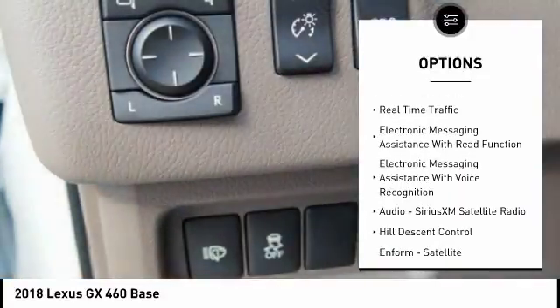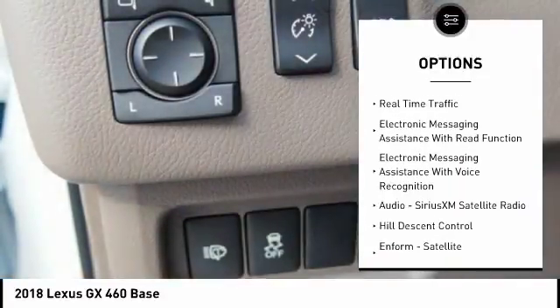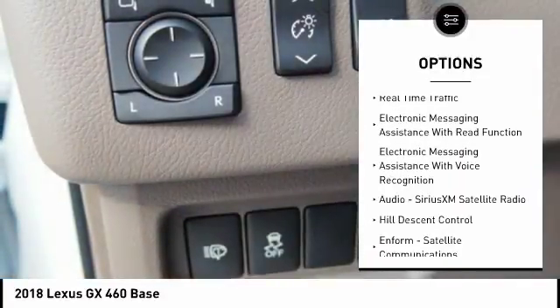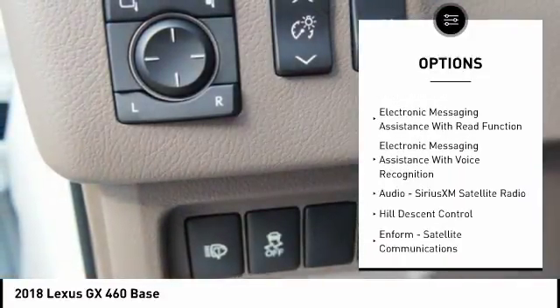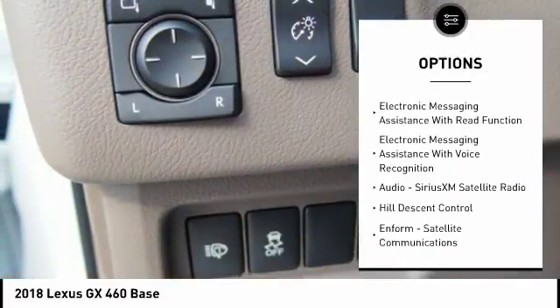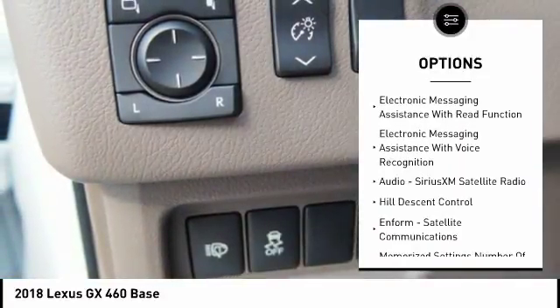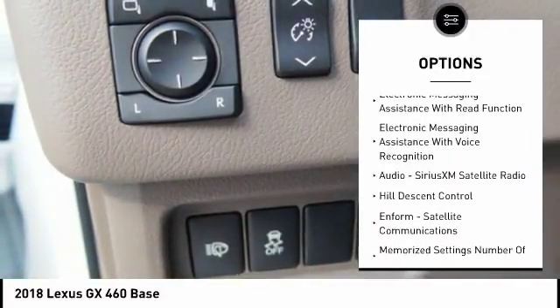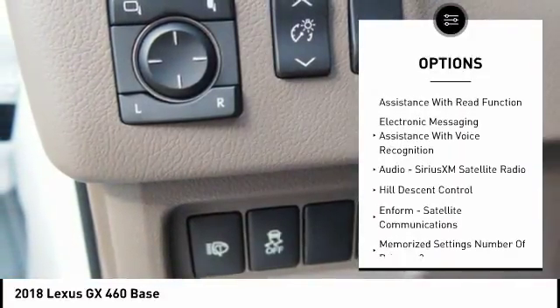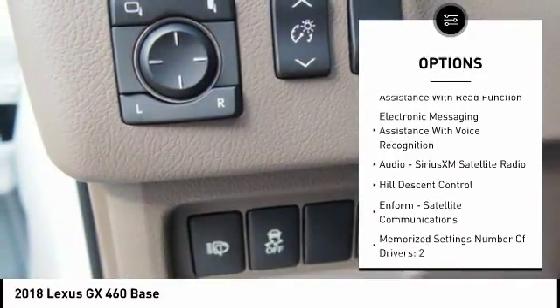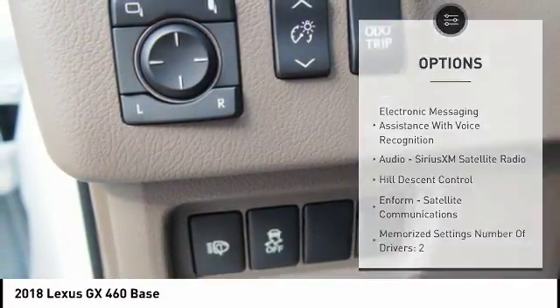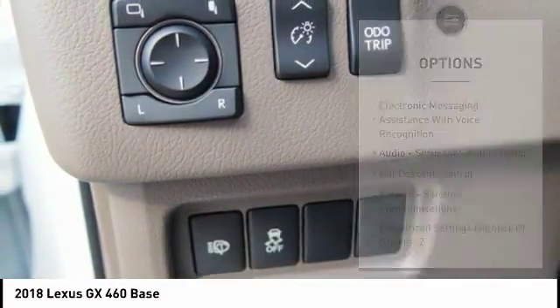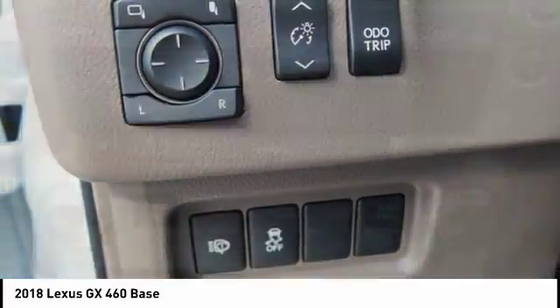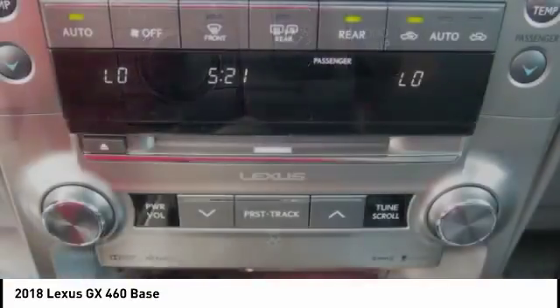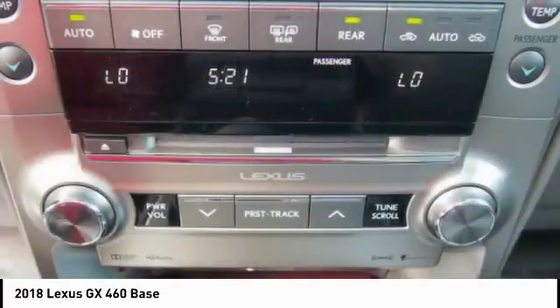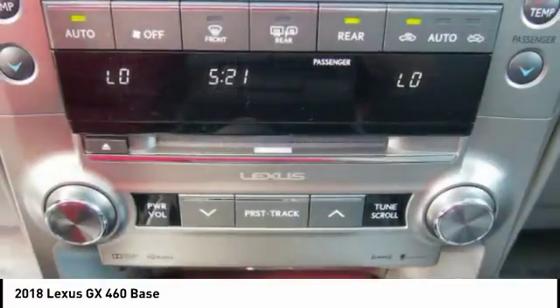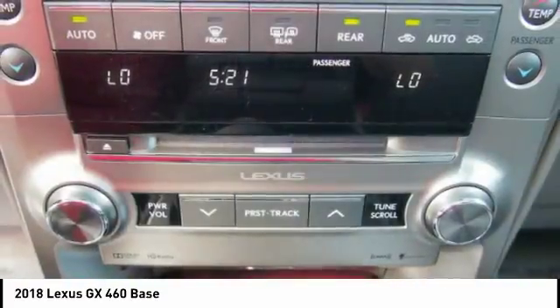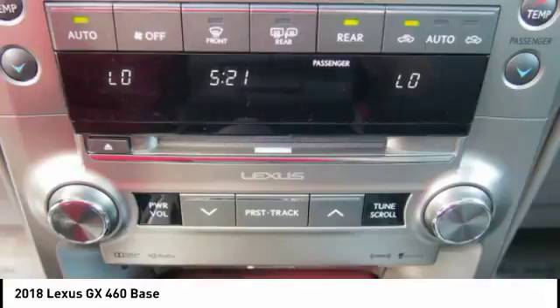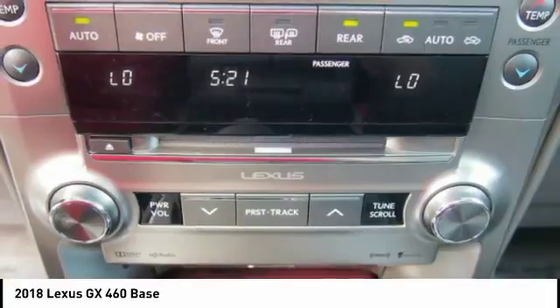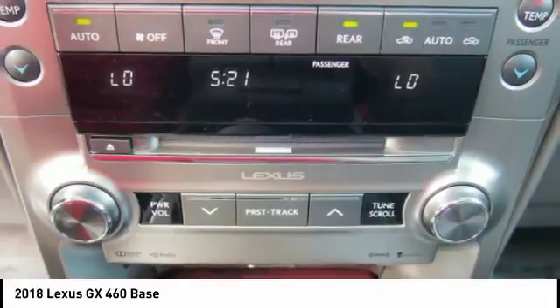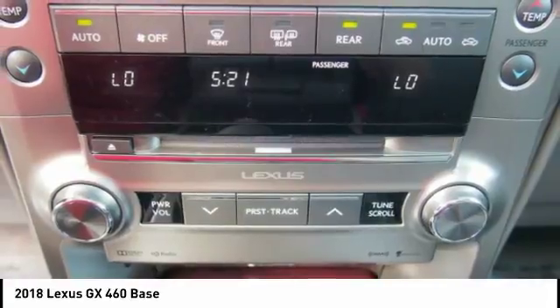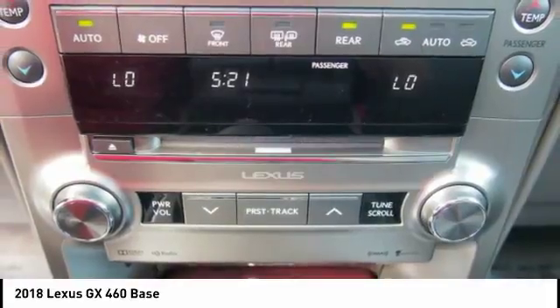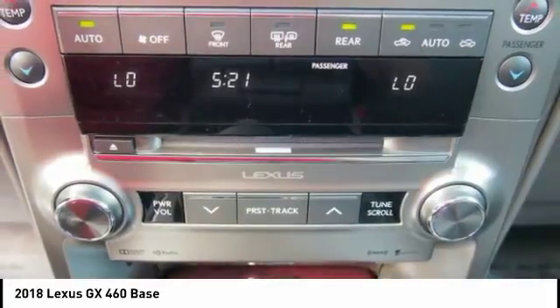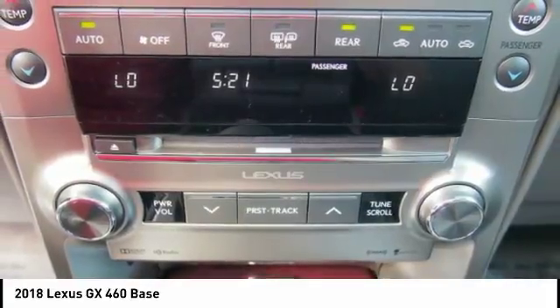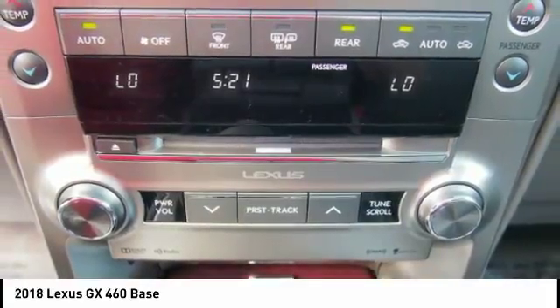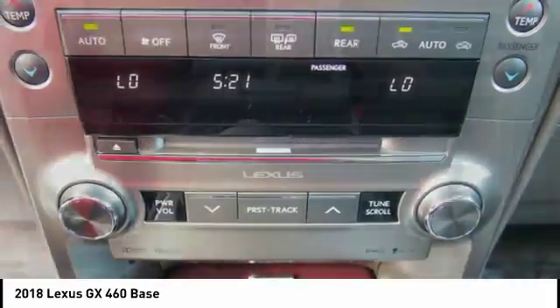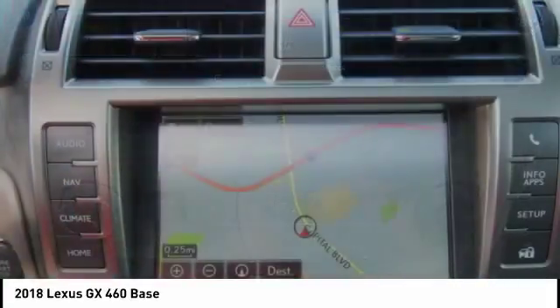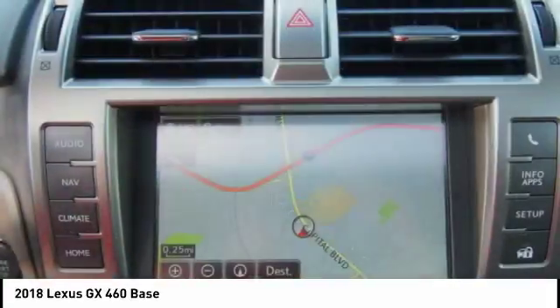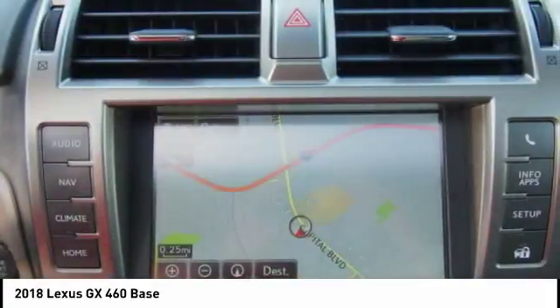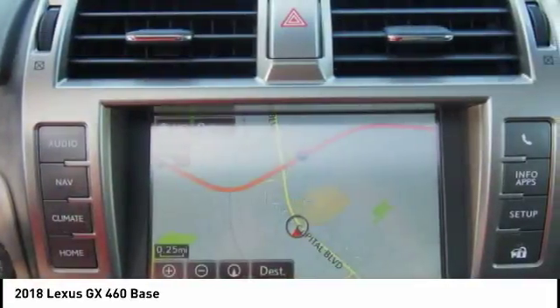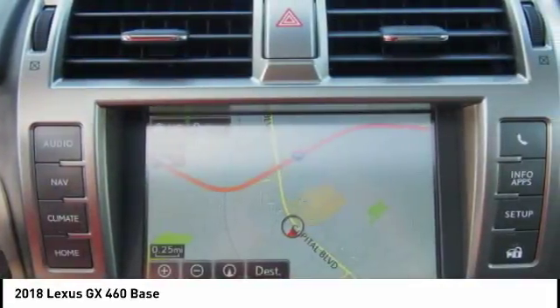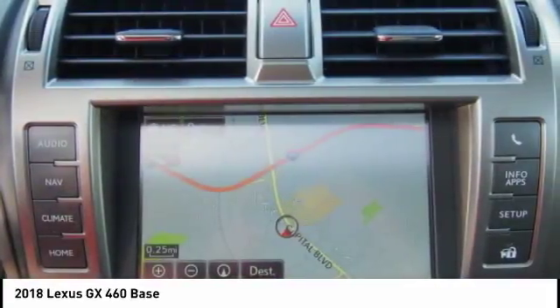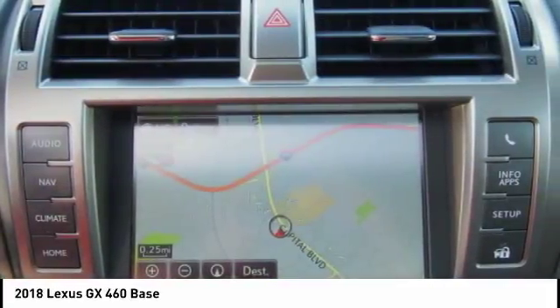Overhead console, brake assist, rear floor mats, electronic brake force distribution. Come take a test drive today.